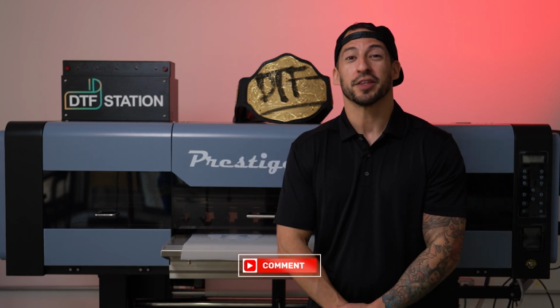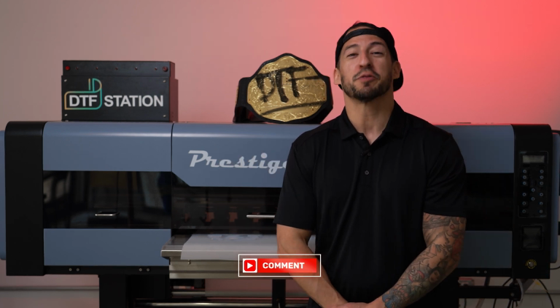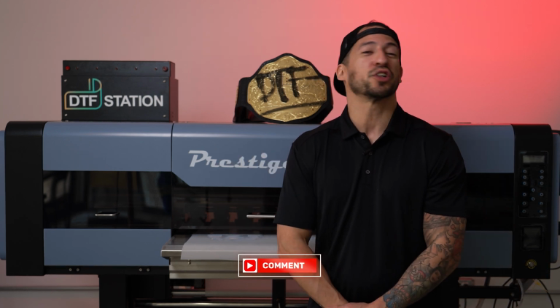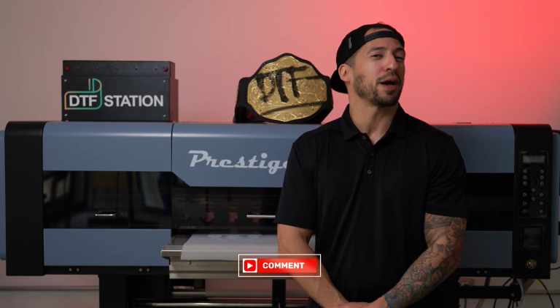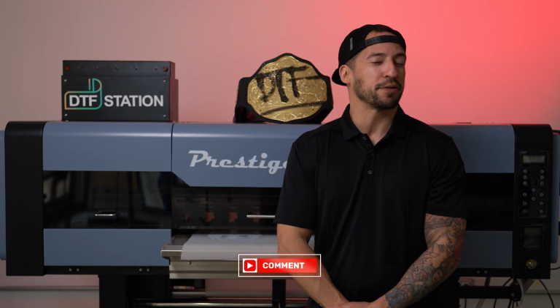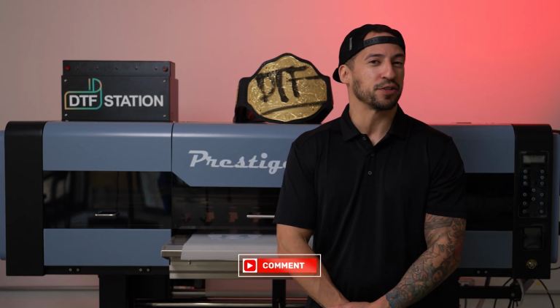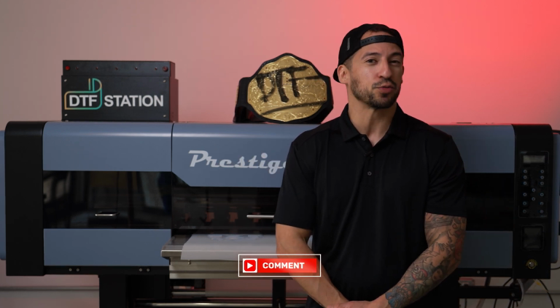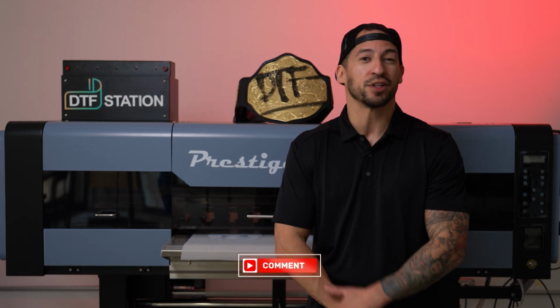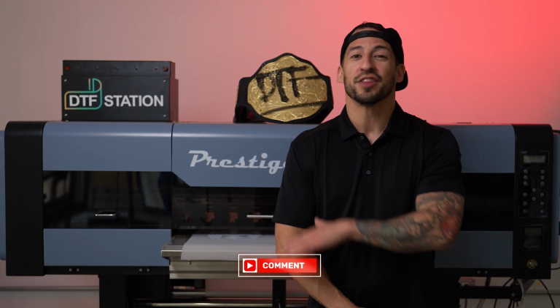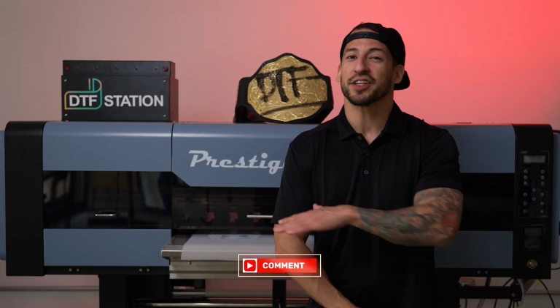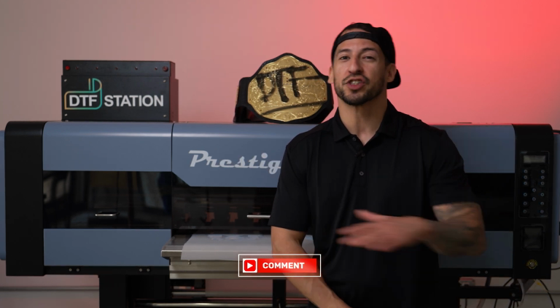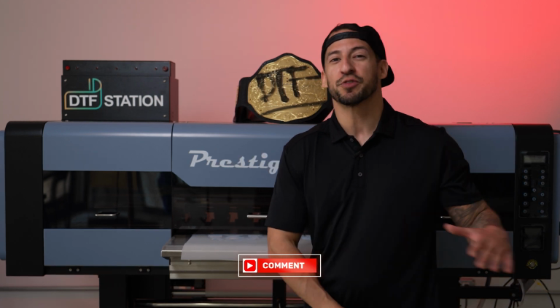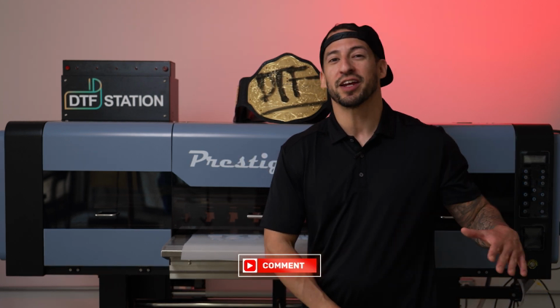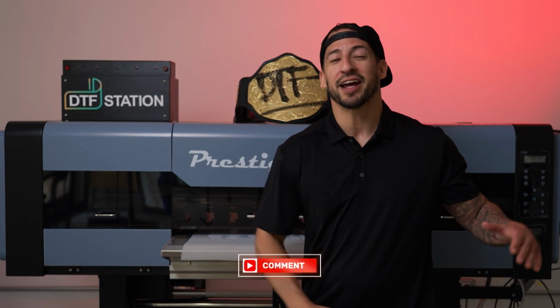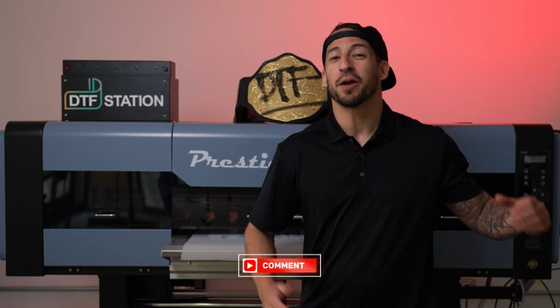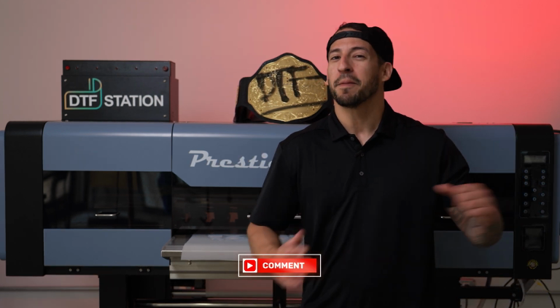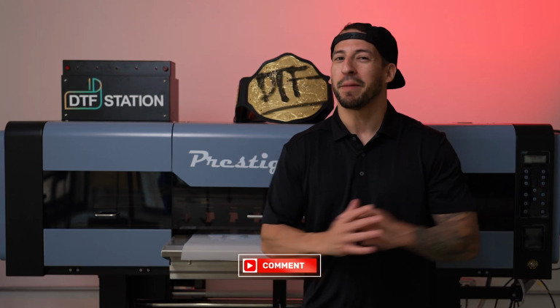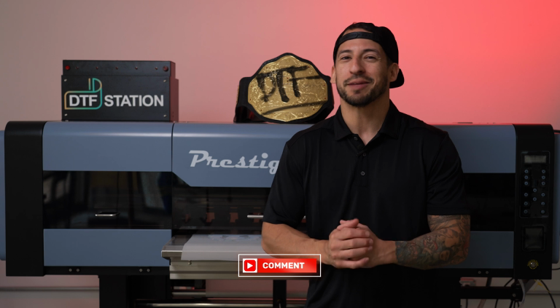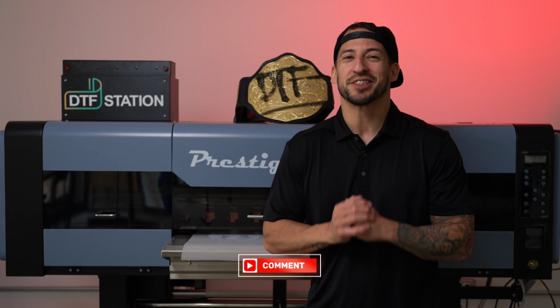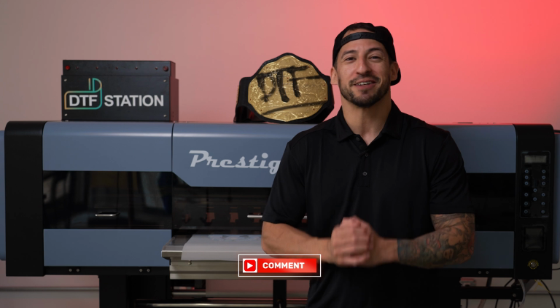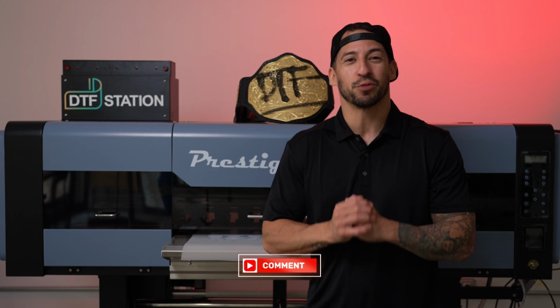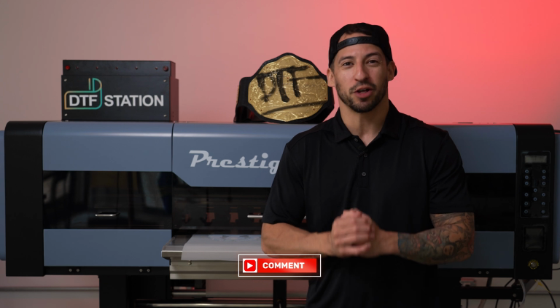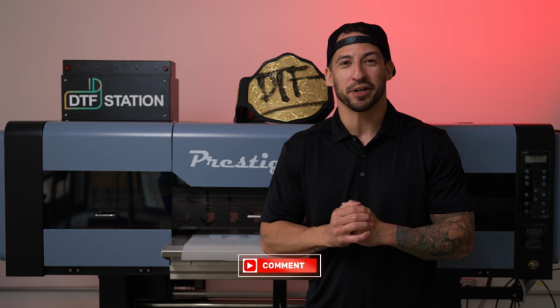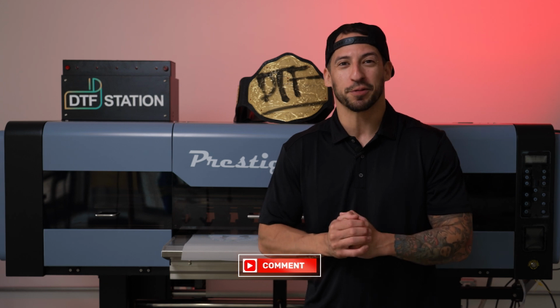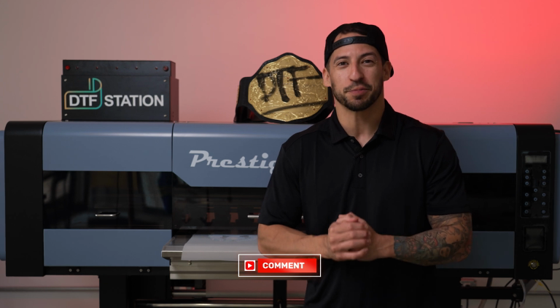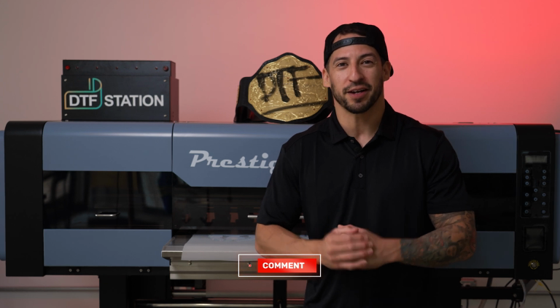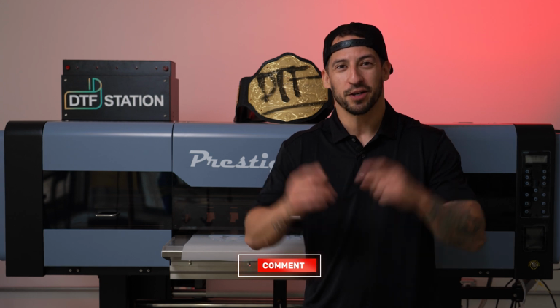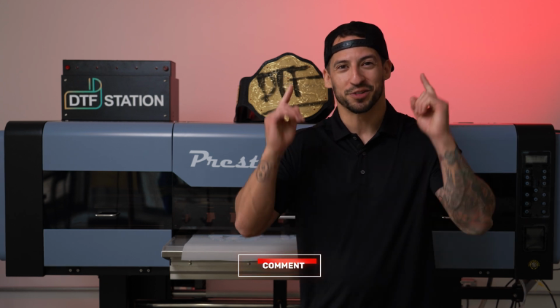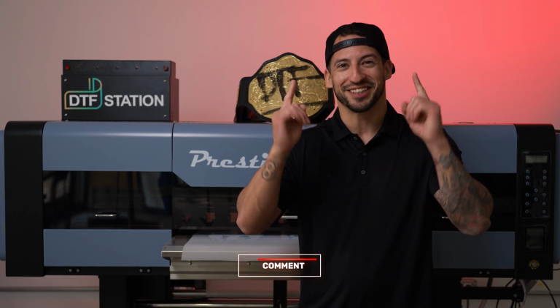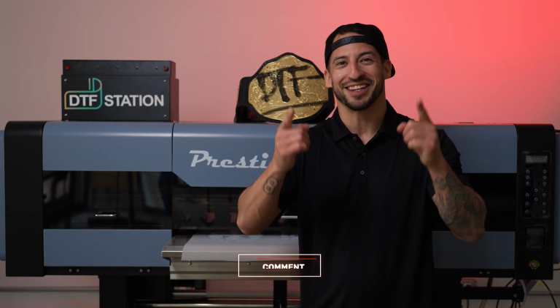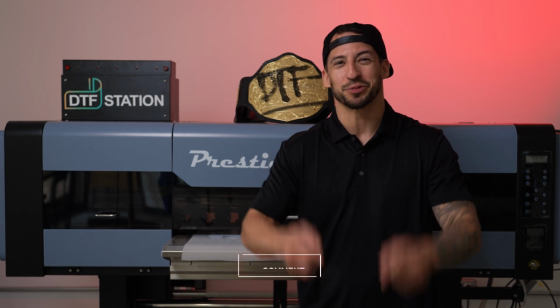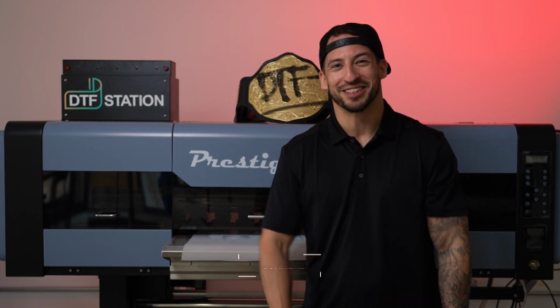That's going to wrap it up for this one. Thank you so much for hanging out. My name is Estevan. We're All-American Print Supply. We'll see you in the next one.